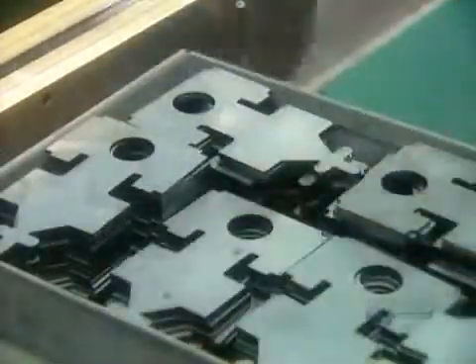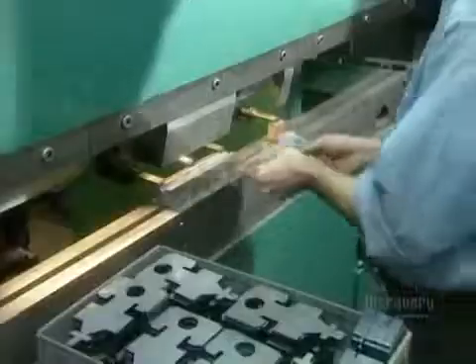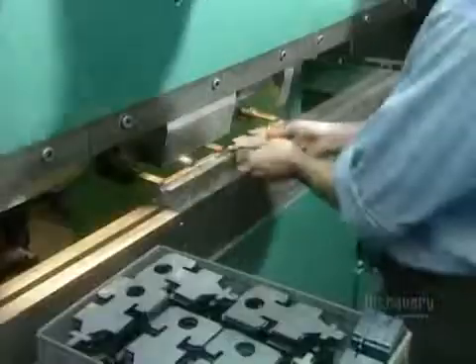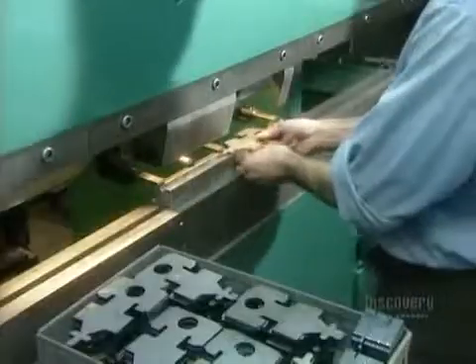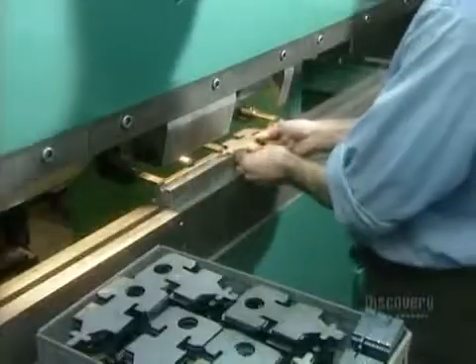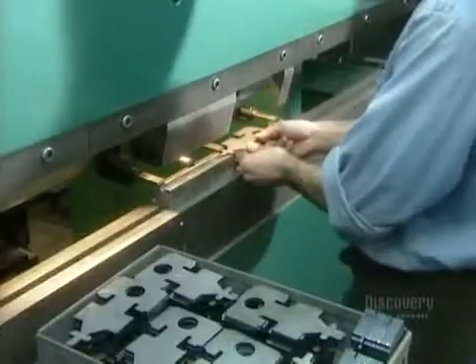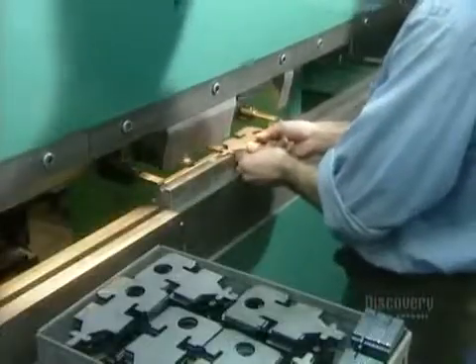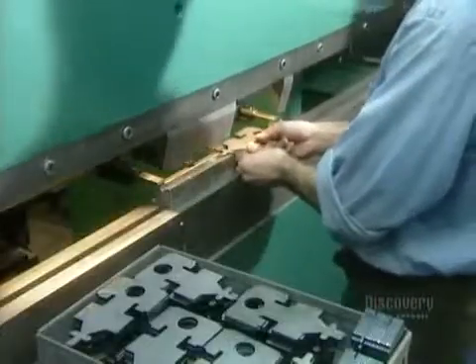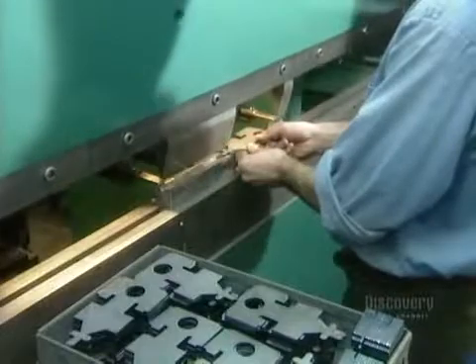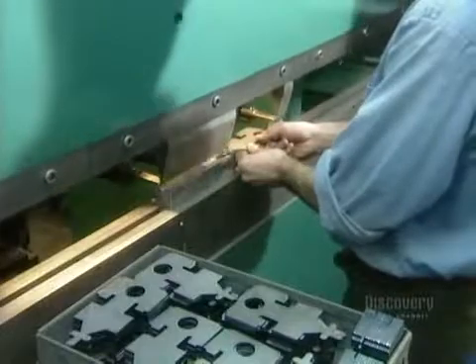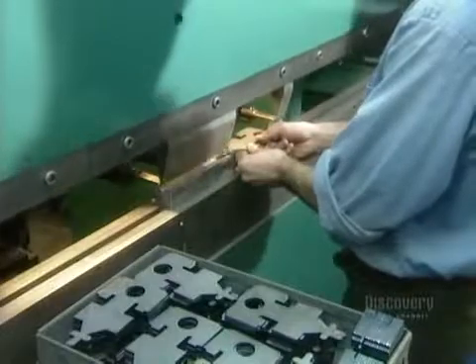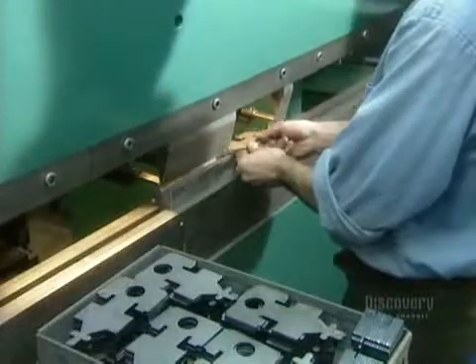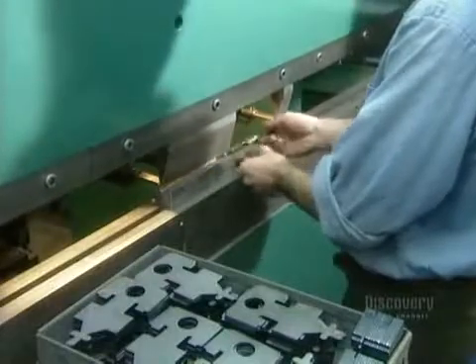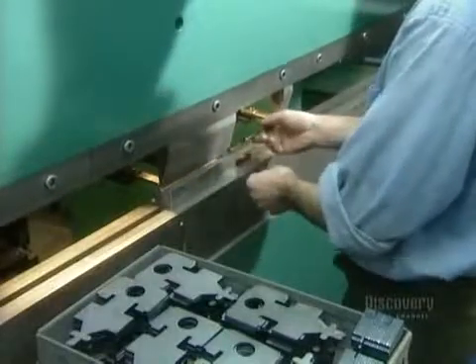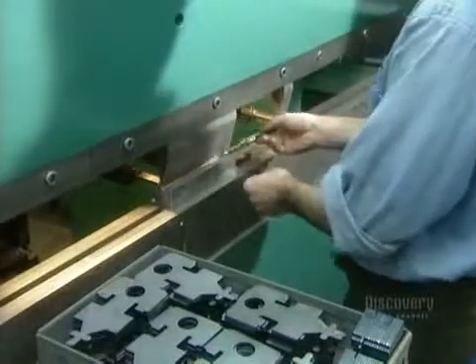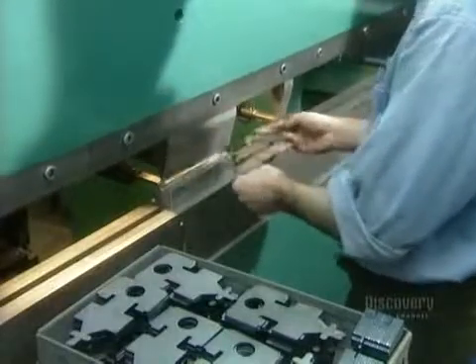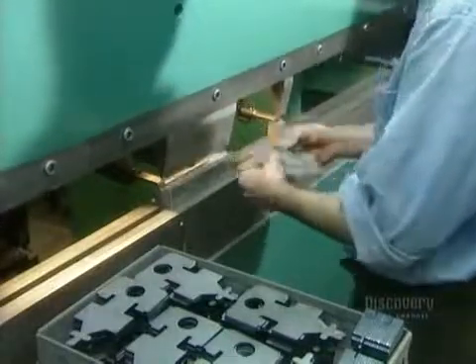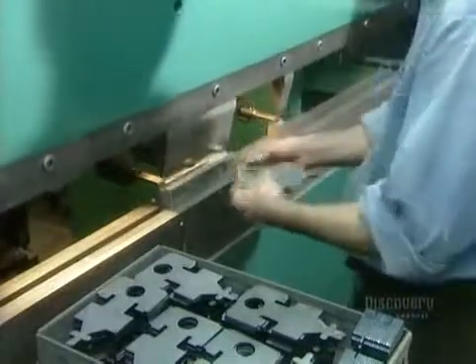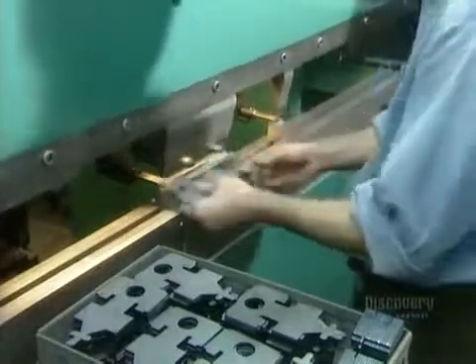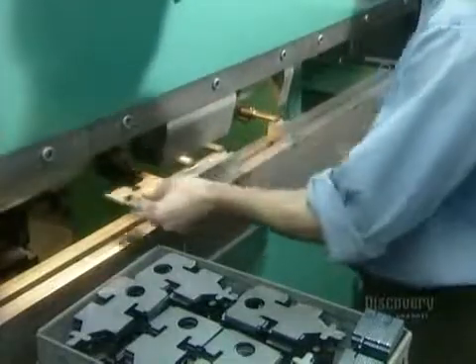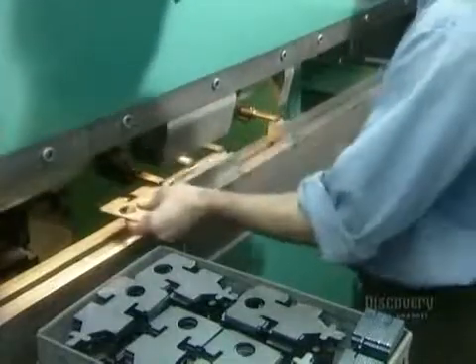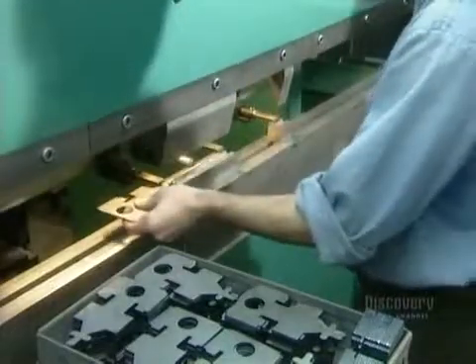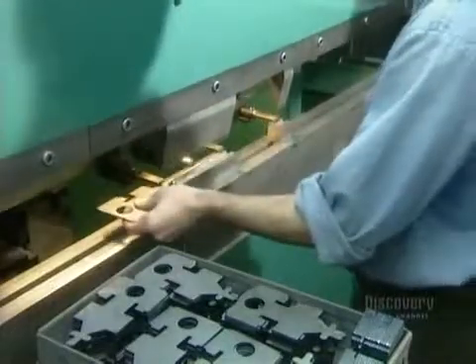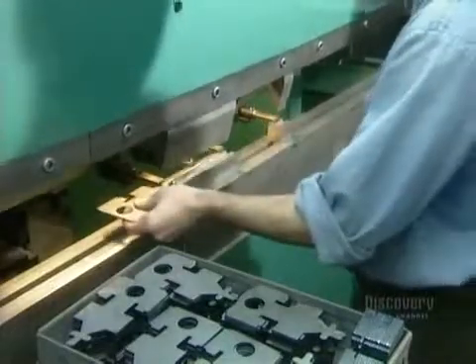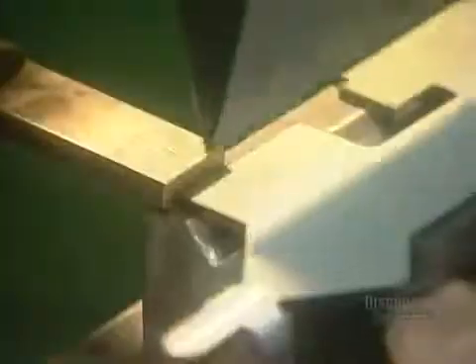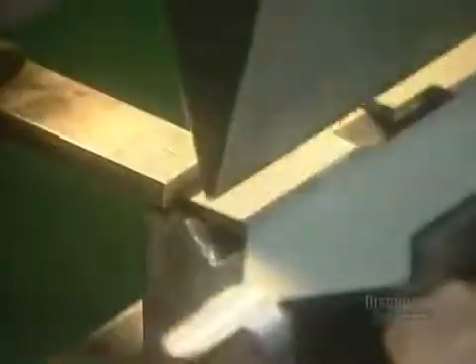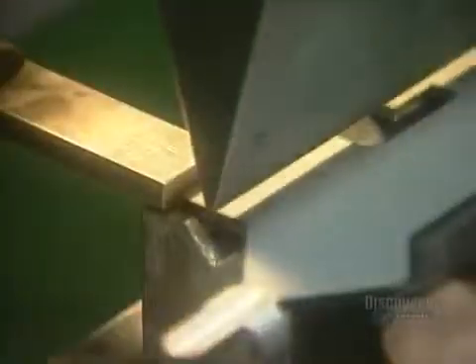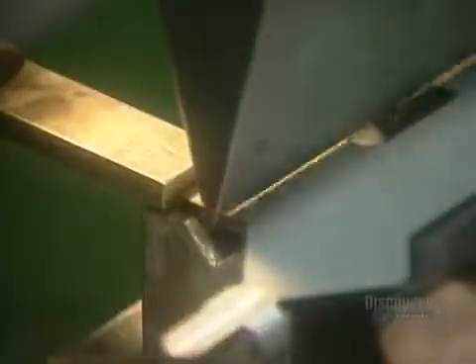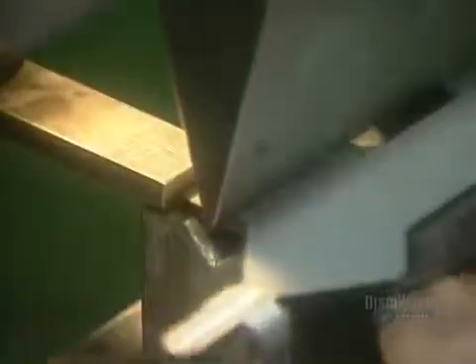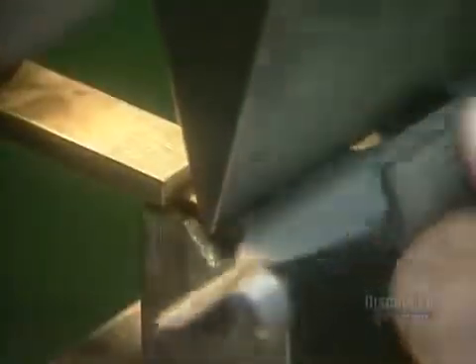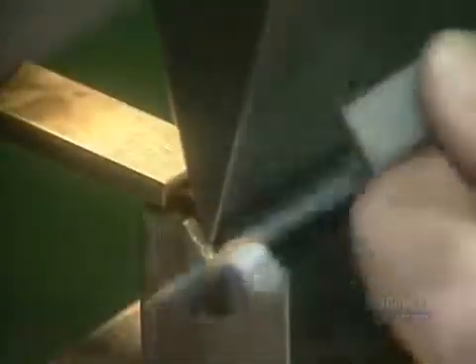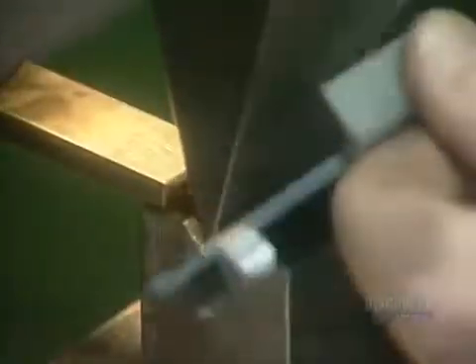Workers take pieces of sheet metal cut into shapes by laser and bend them in a press to make various parts and mechanisms.